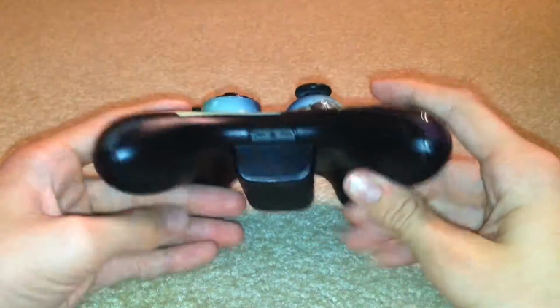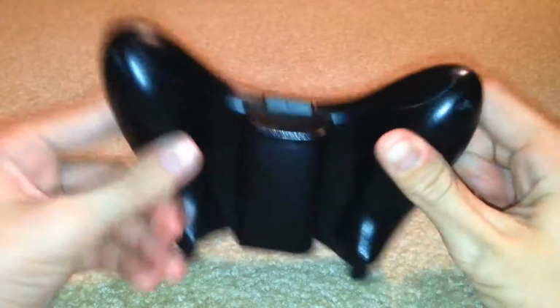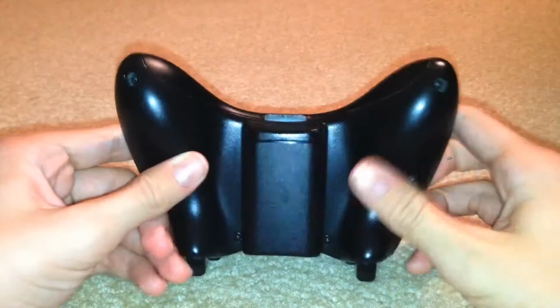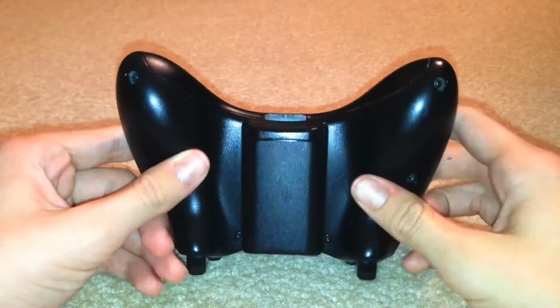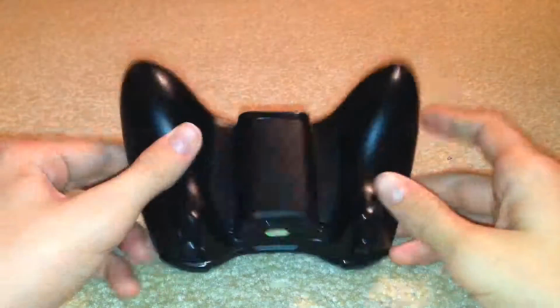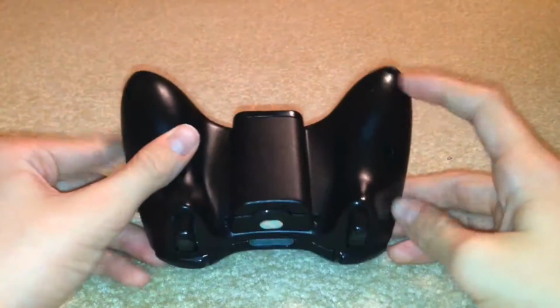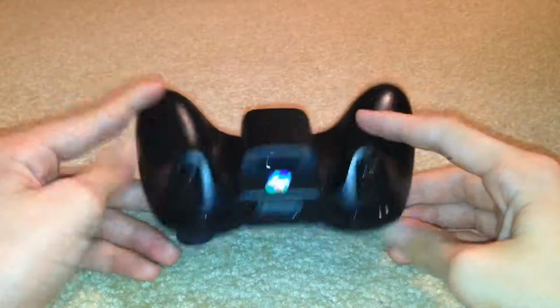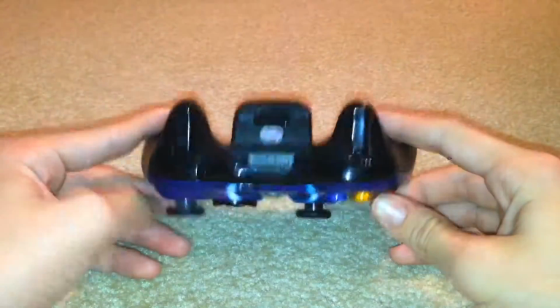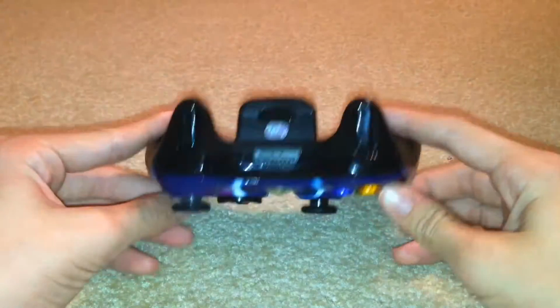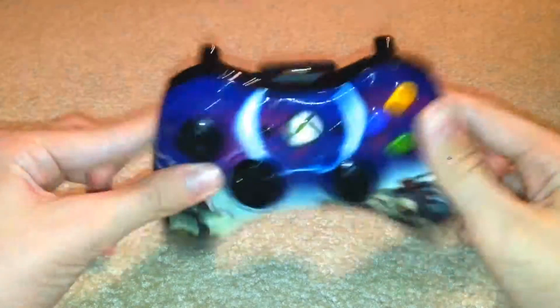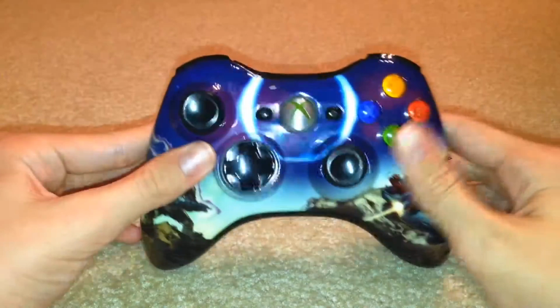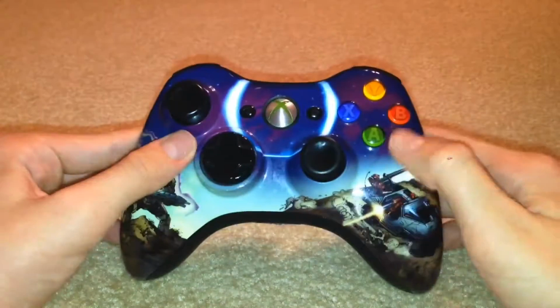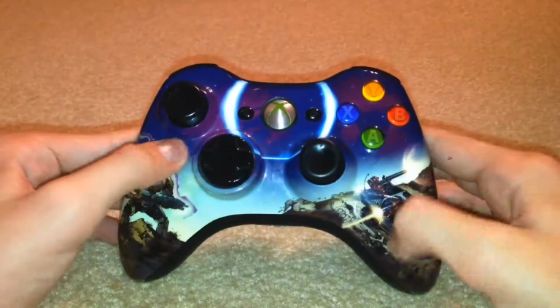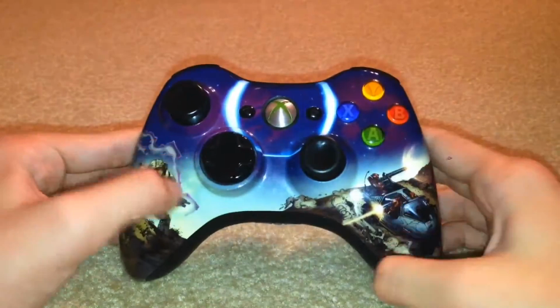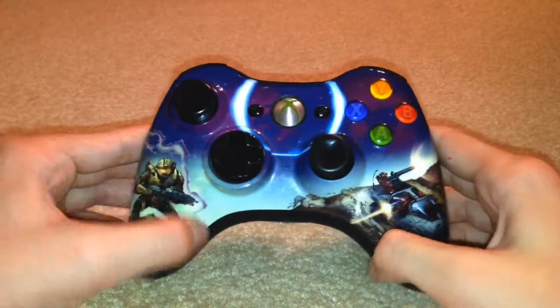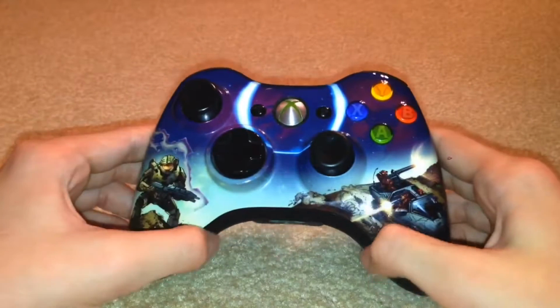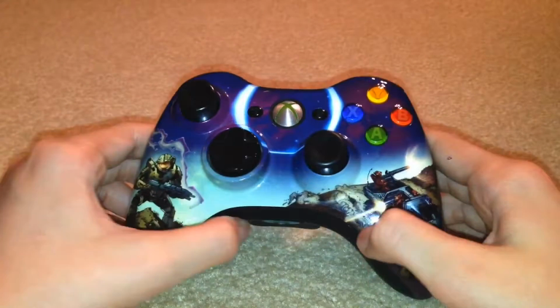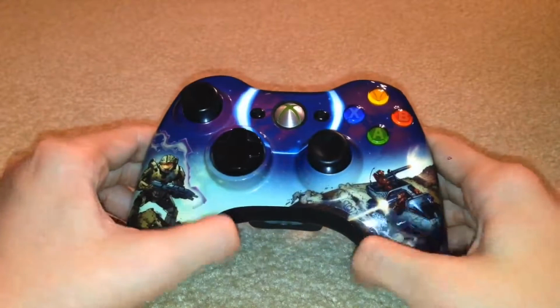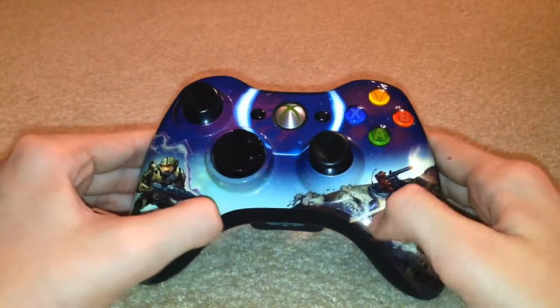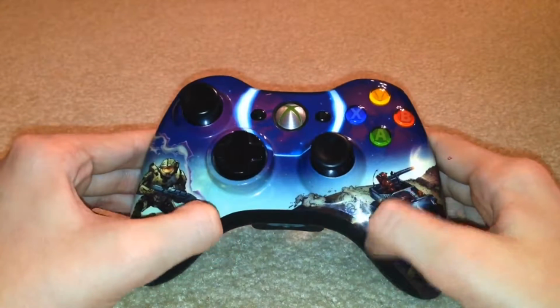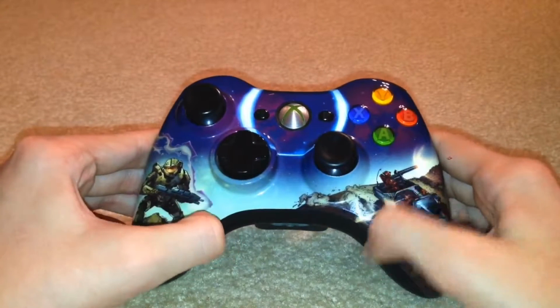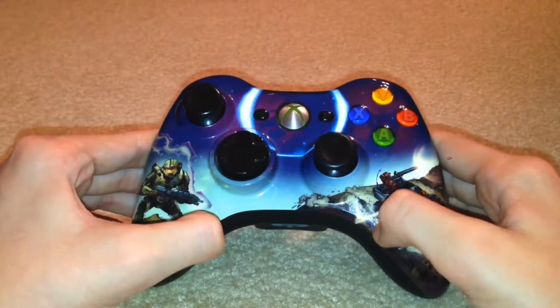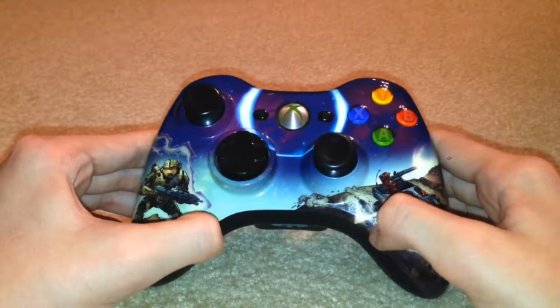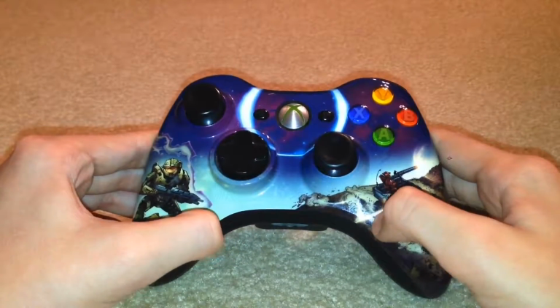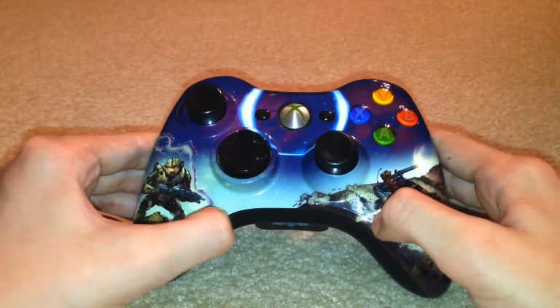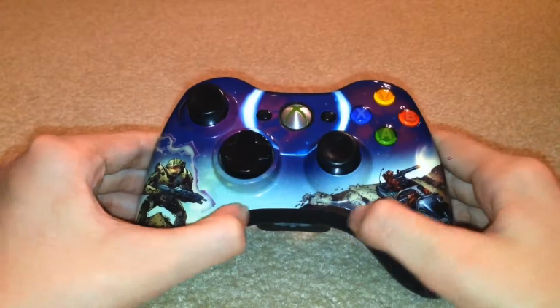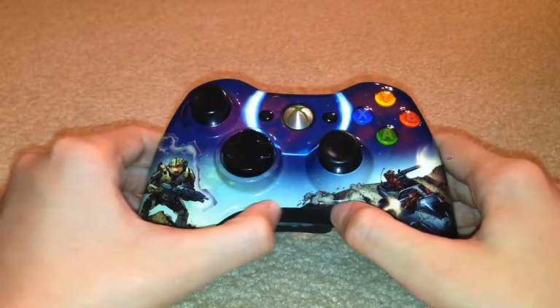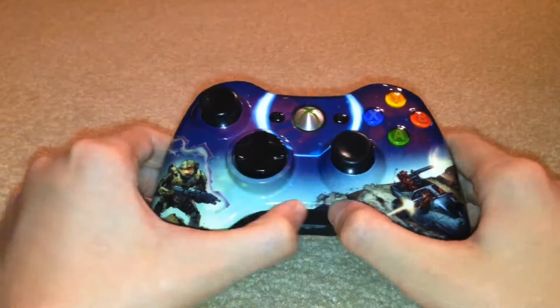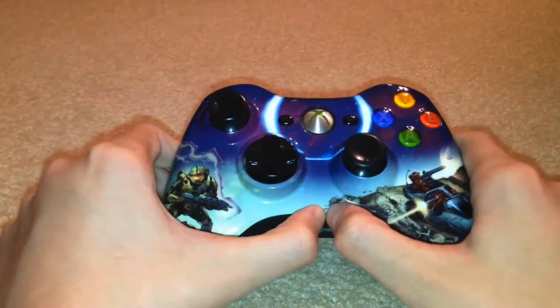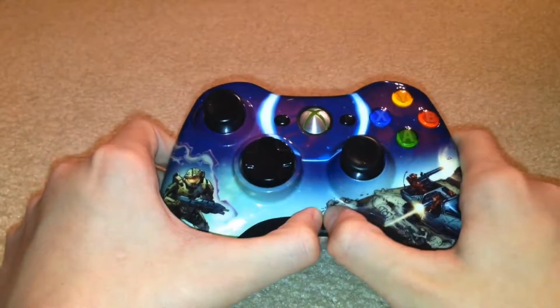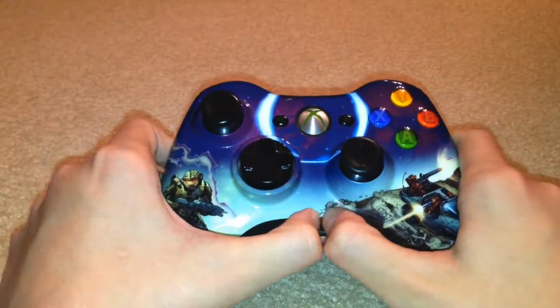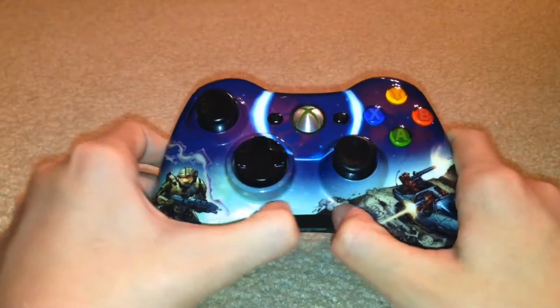This is just a normal controller, just the design on it — it's pretty rare. It'll run you about $40 on eBay, including shipping.